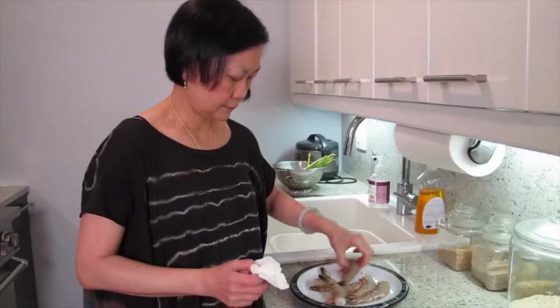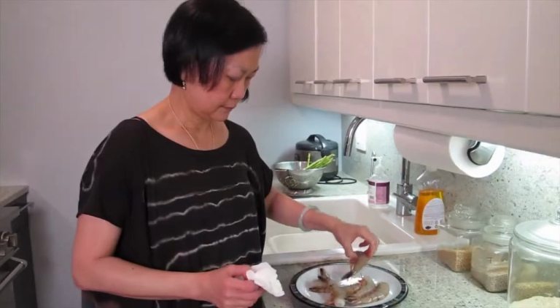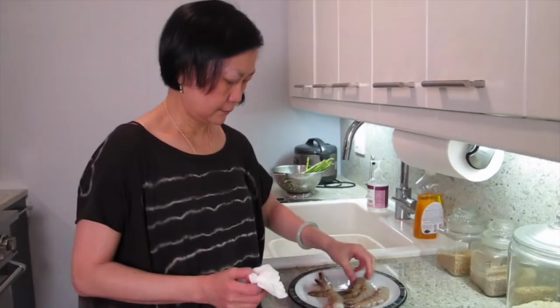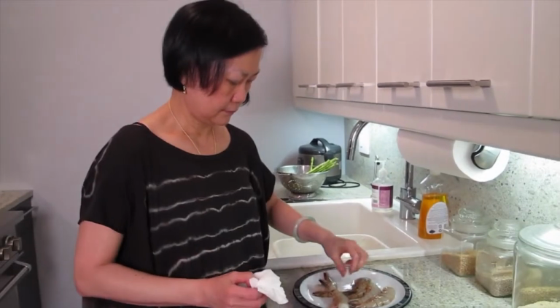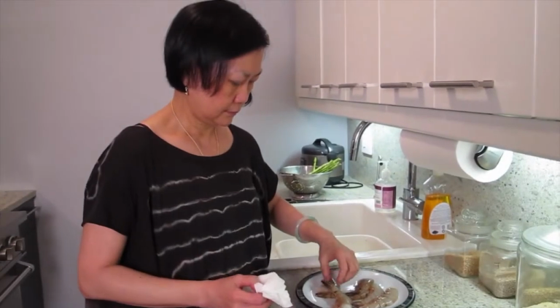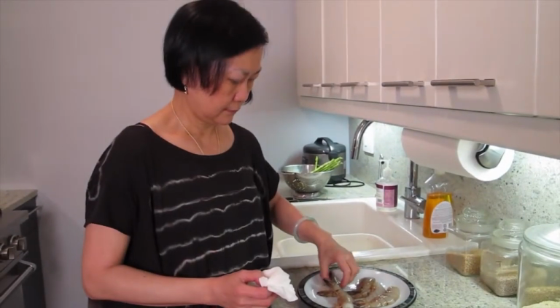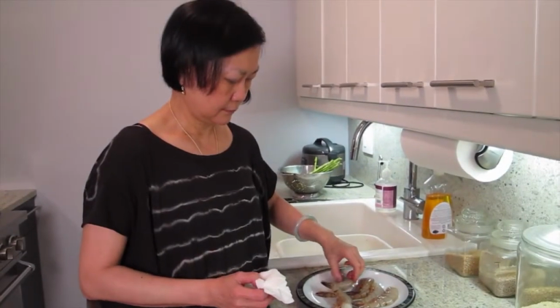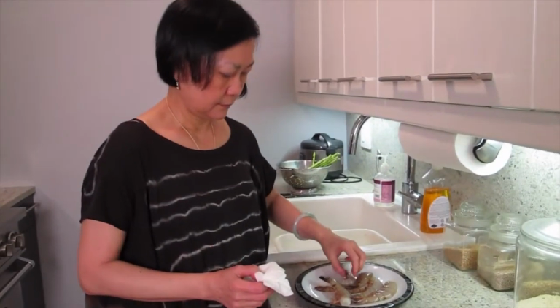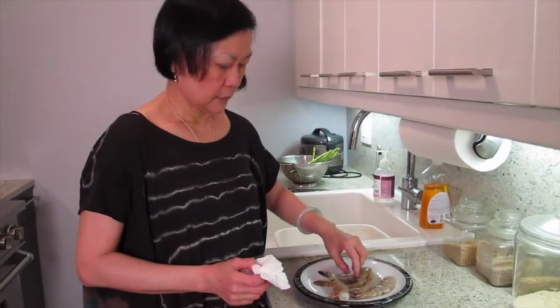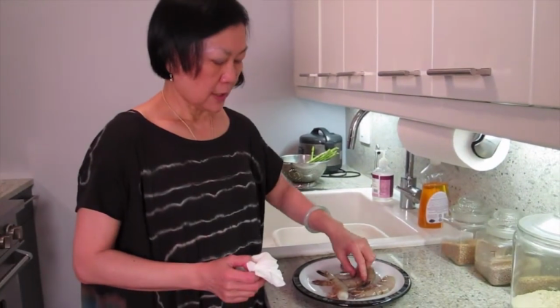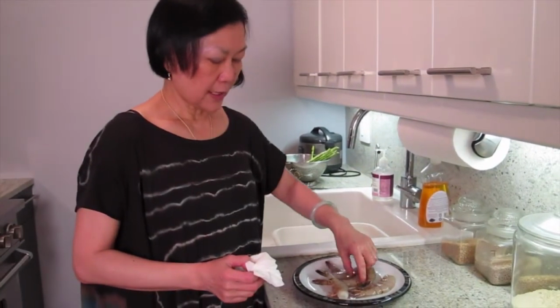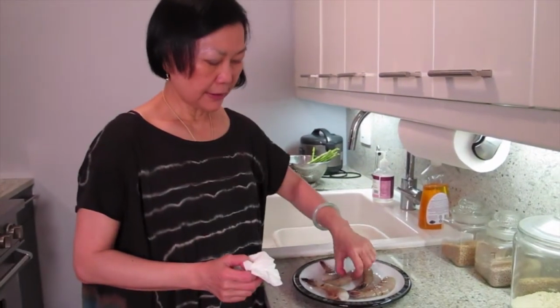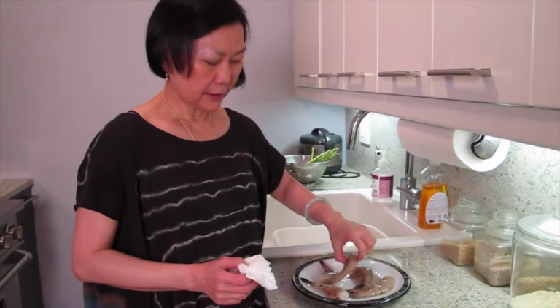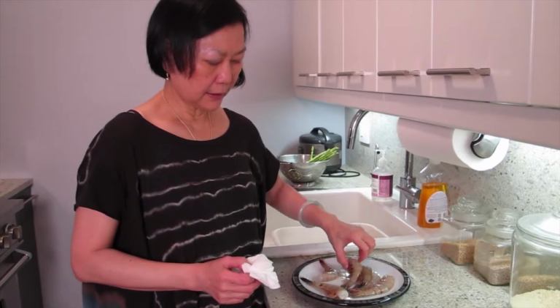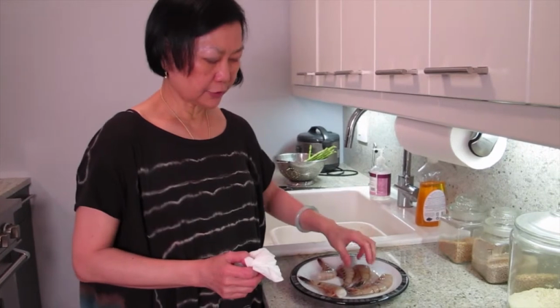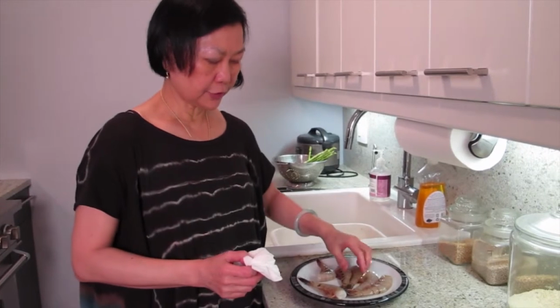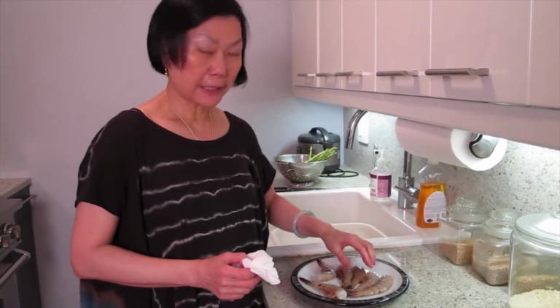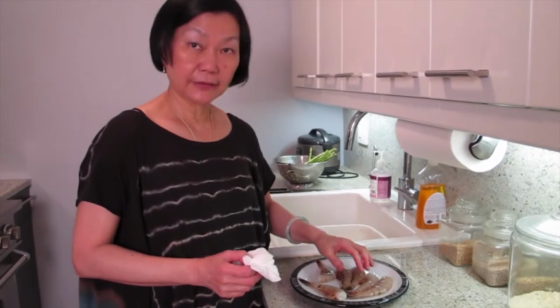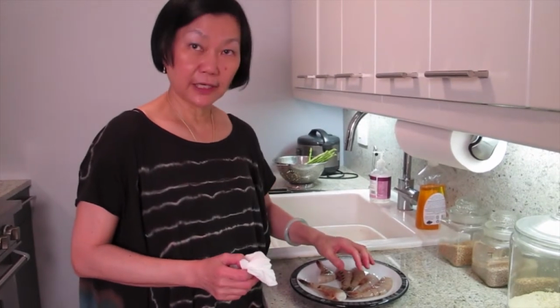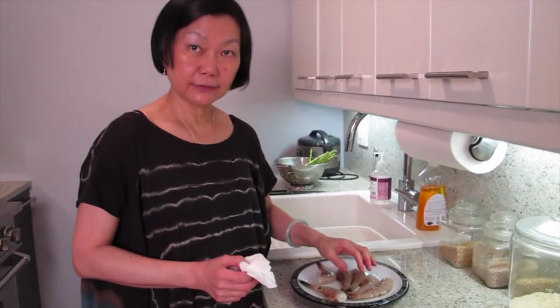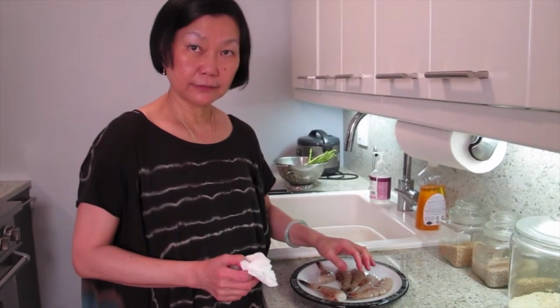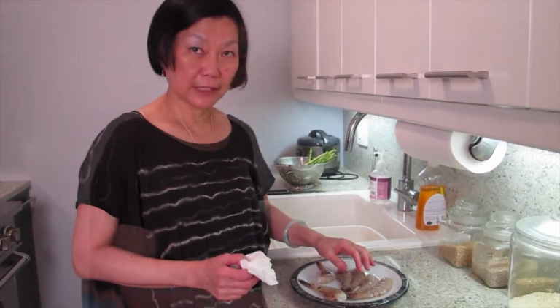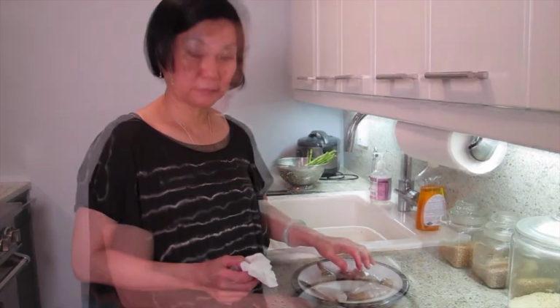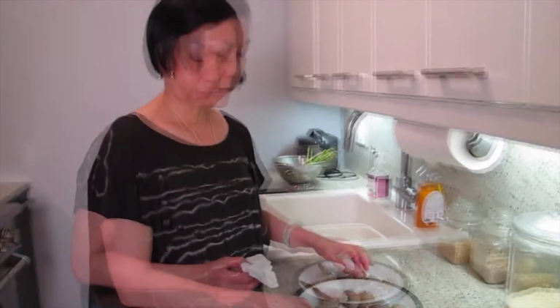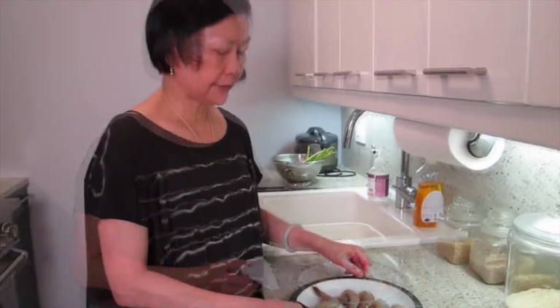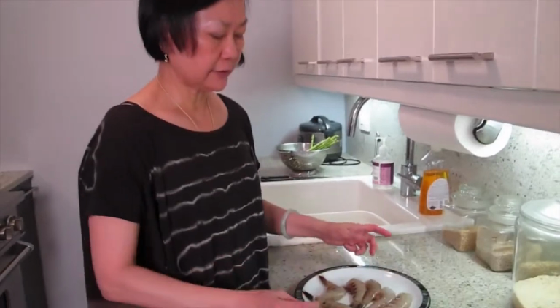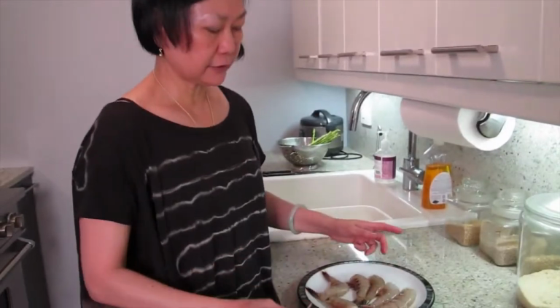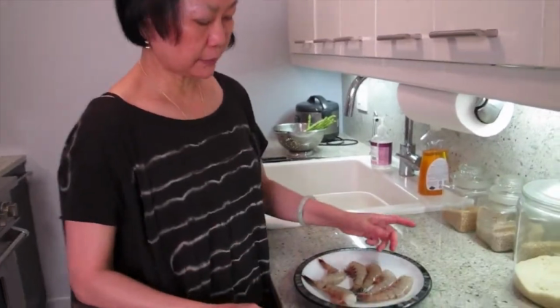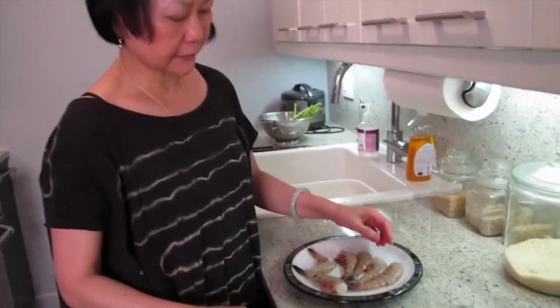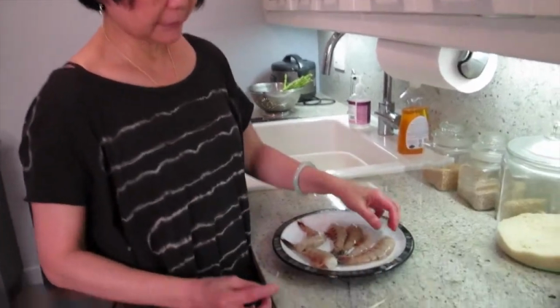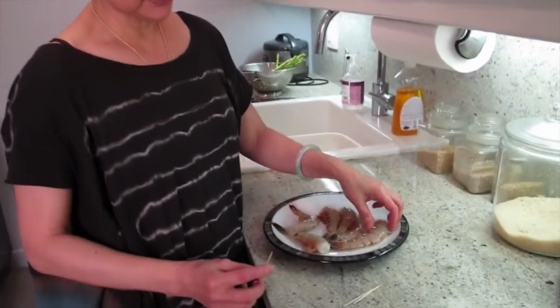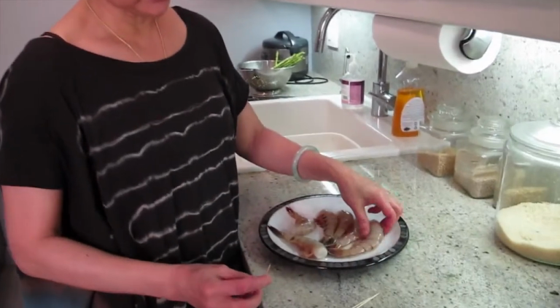What are we cooking today, Joyce? I'm cooking a shrimp and diced salad, and that is a perfect summer dish.